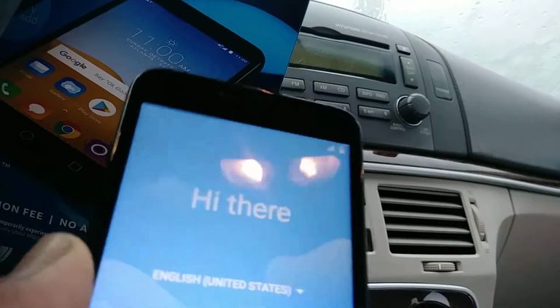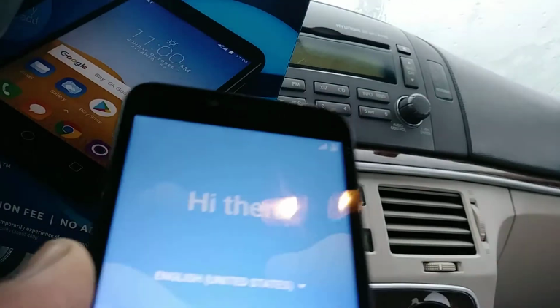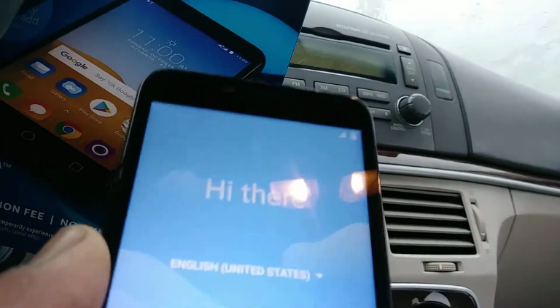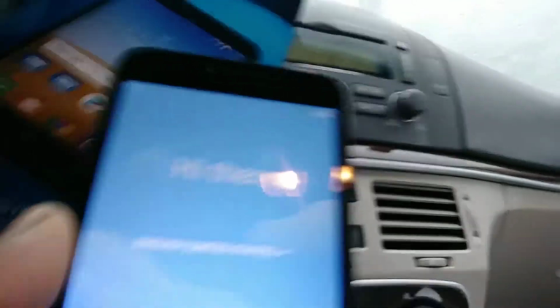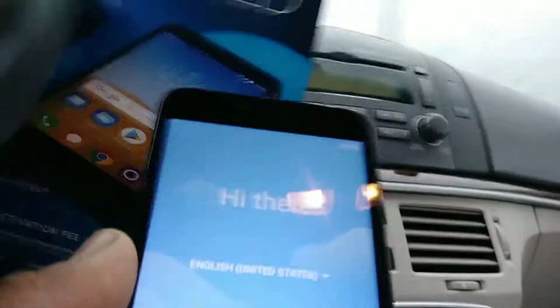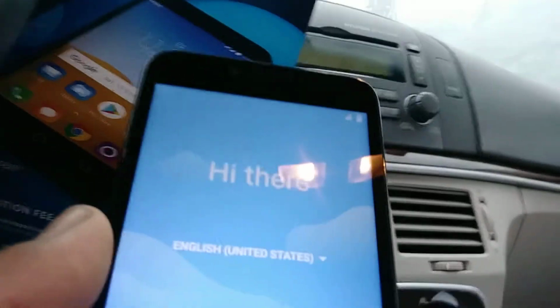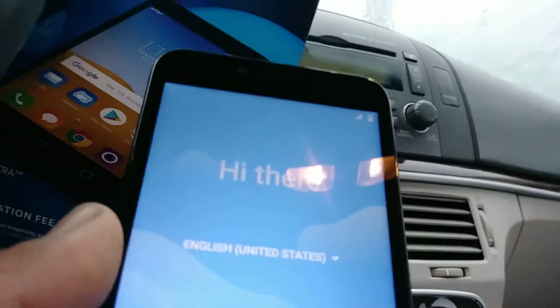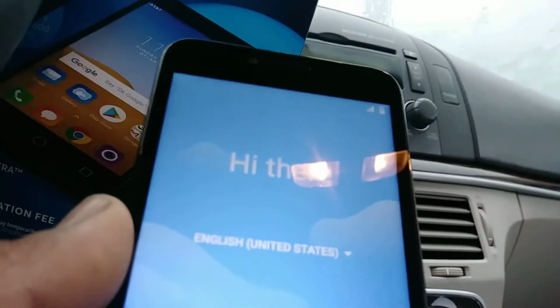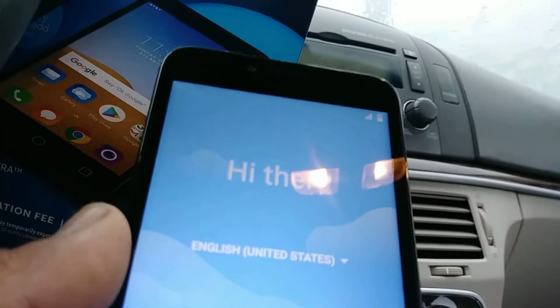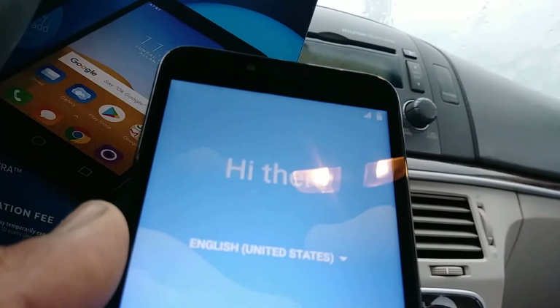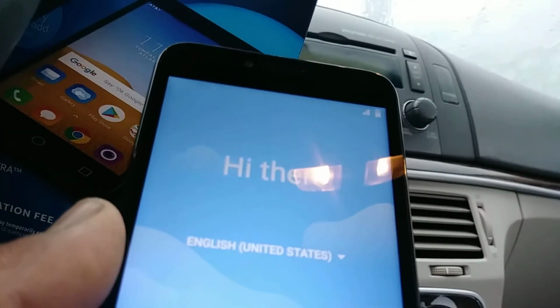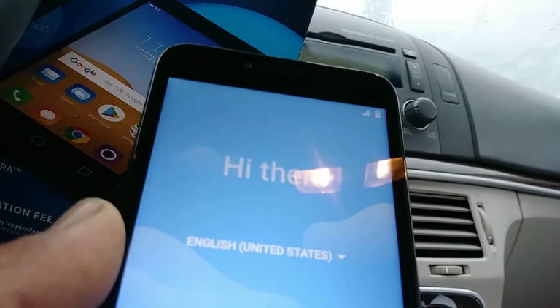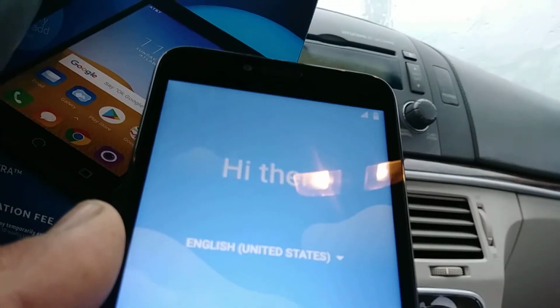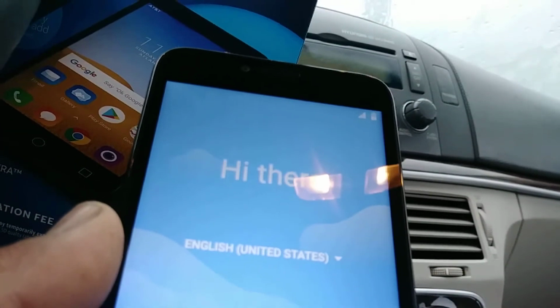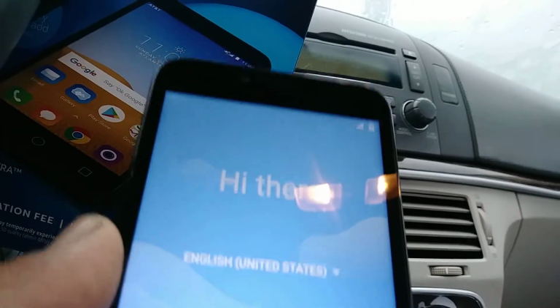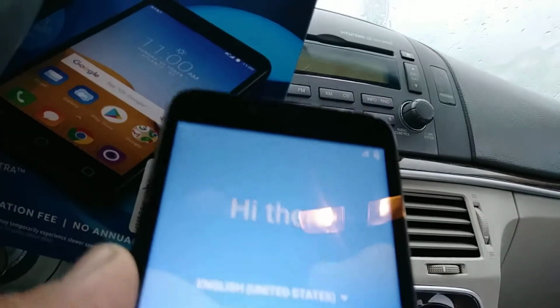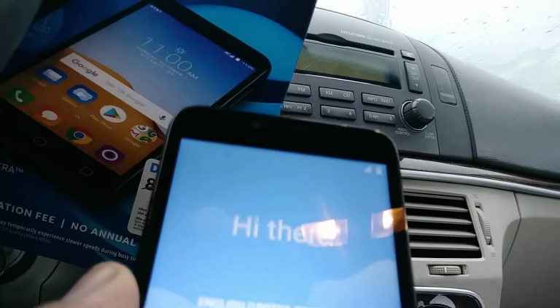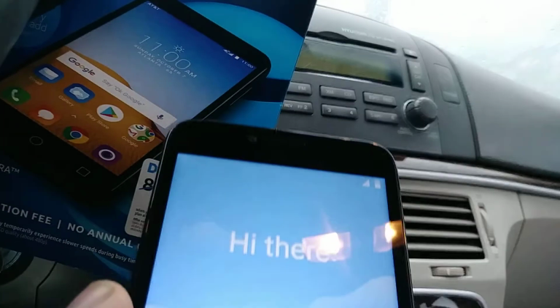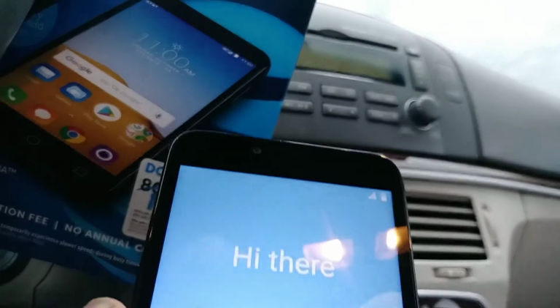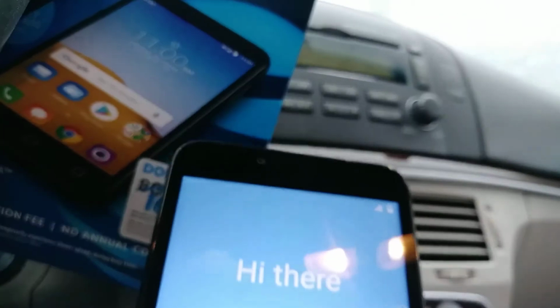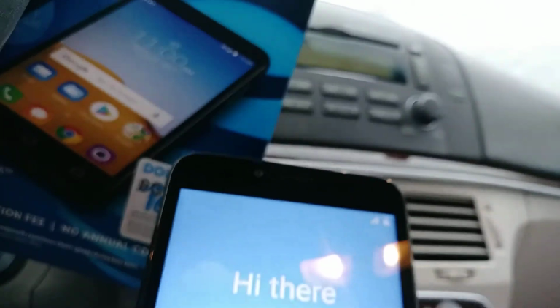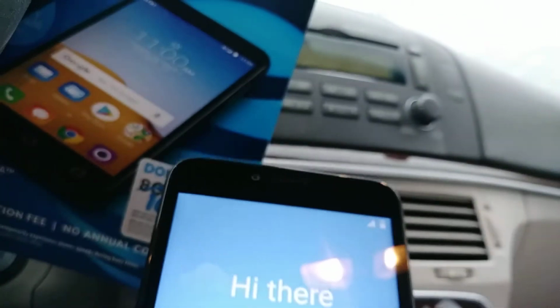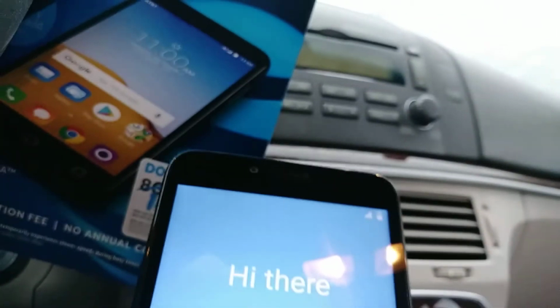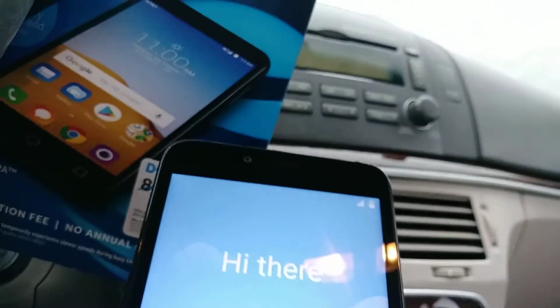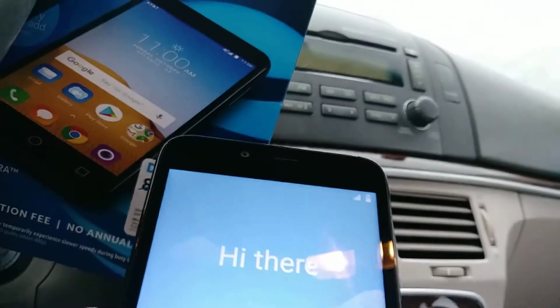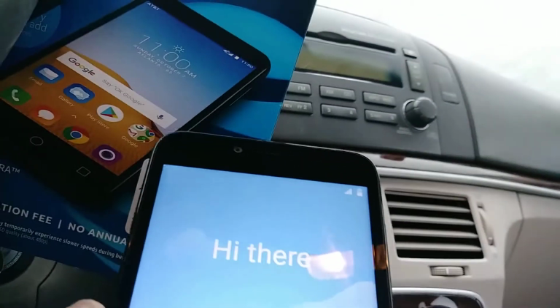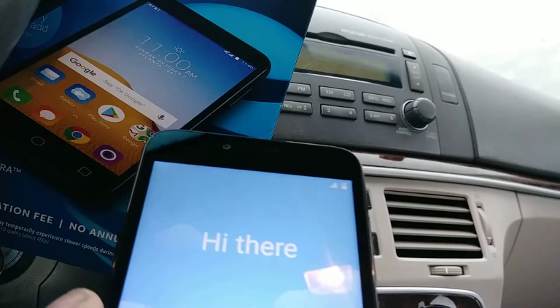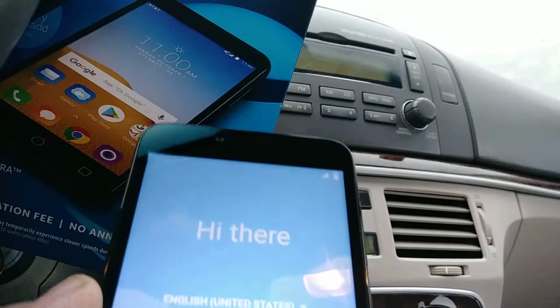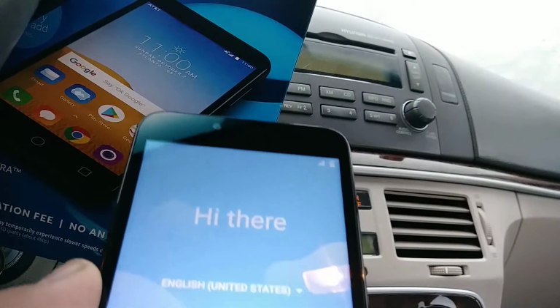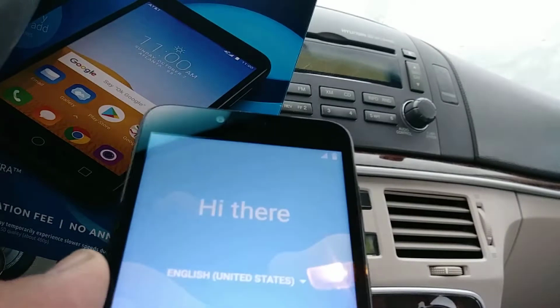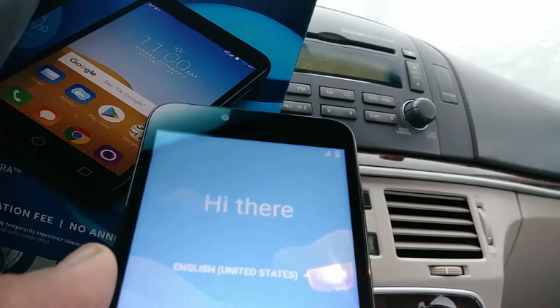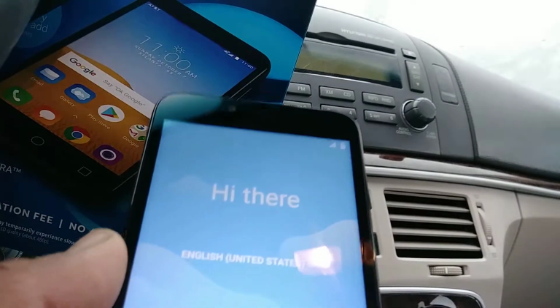This is the ZTE Tetra from AT&T. For the first time, if you've bought this phone and you would like to set it up.